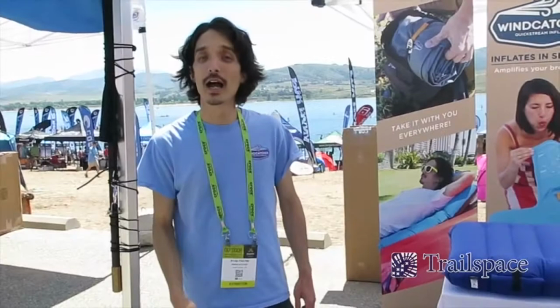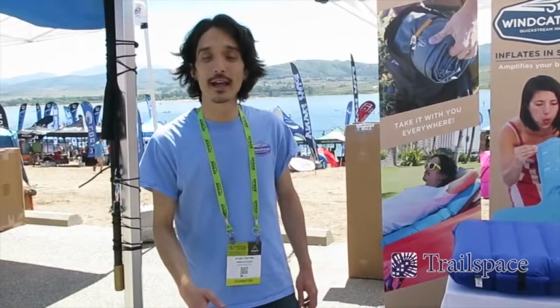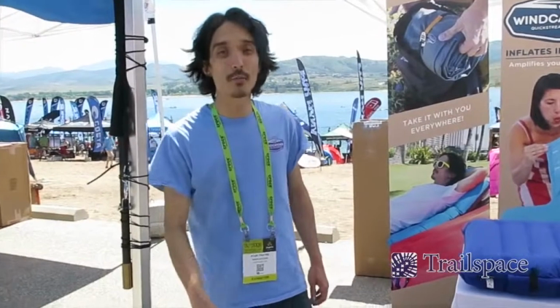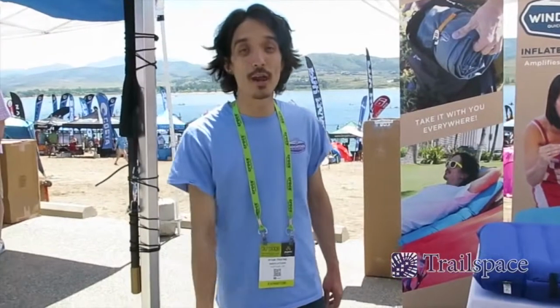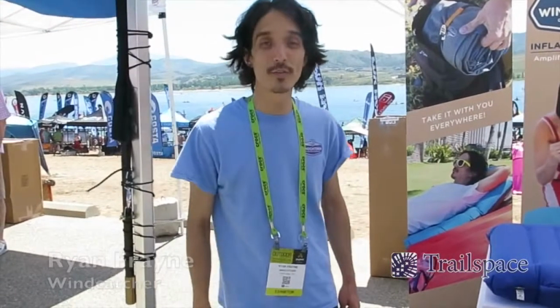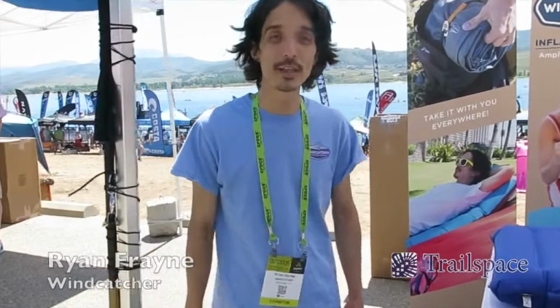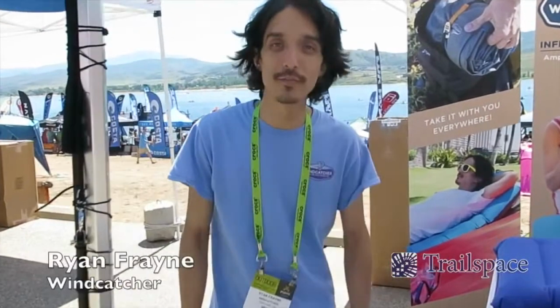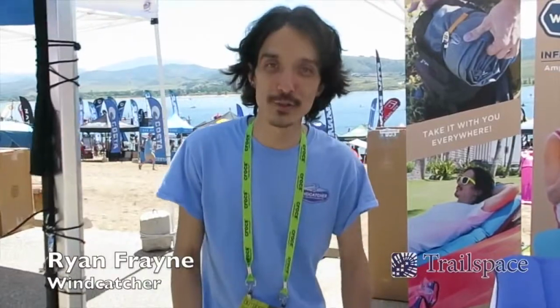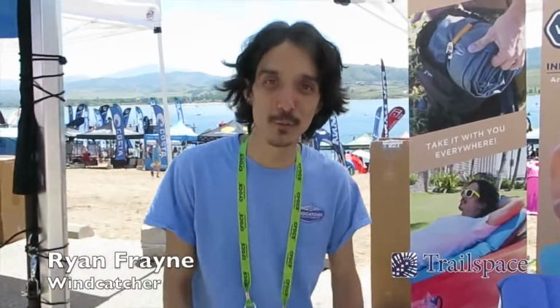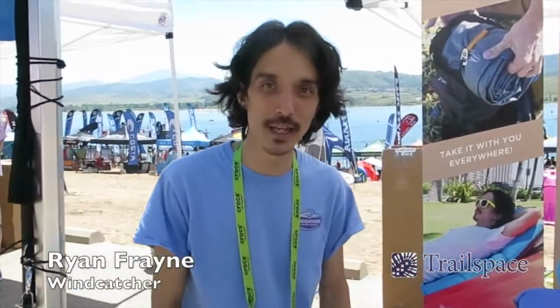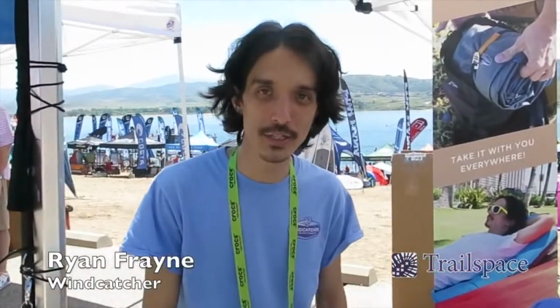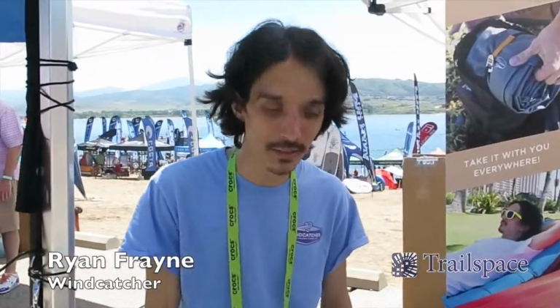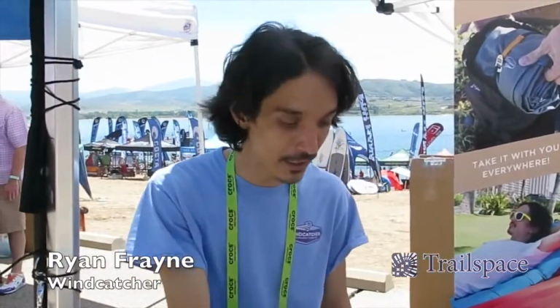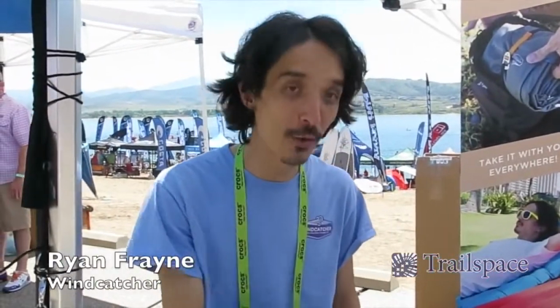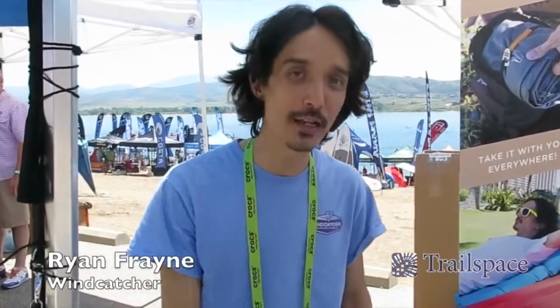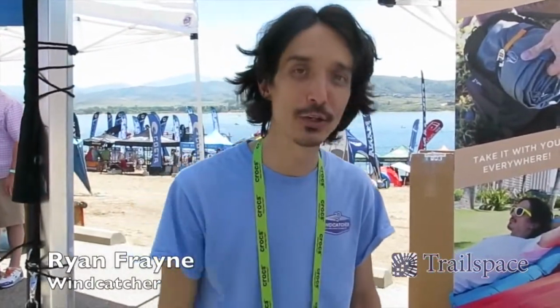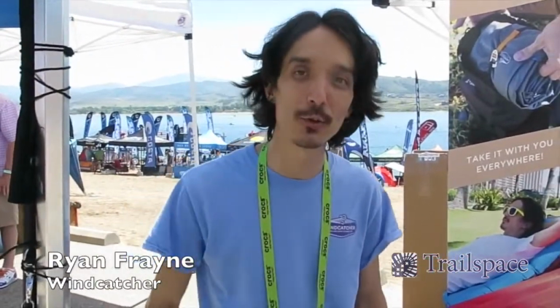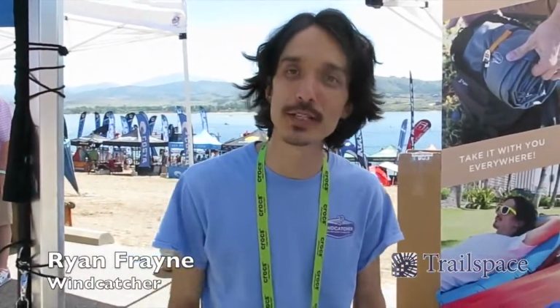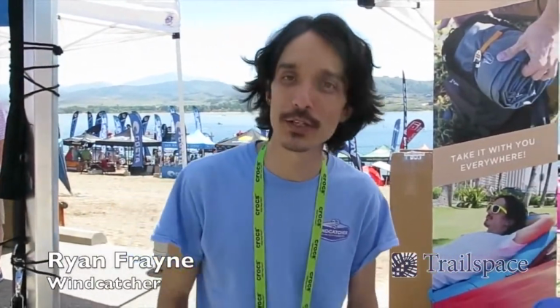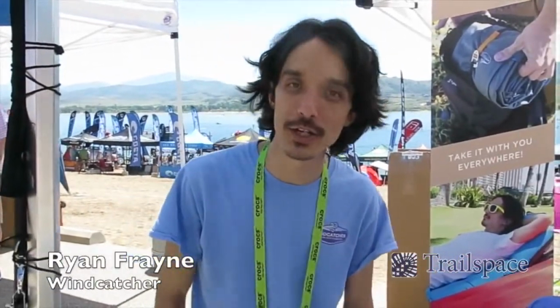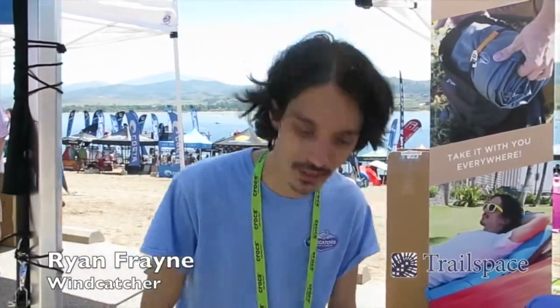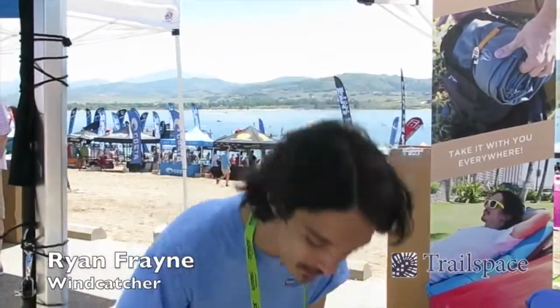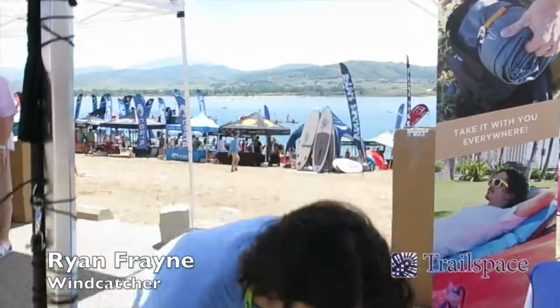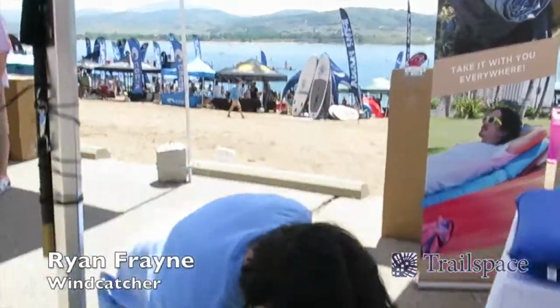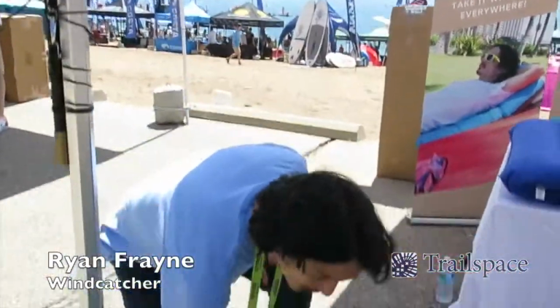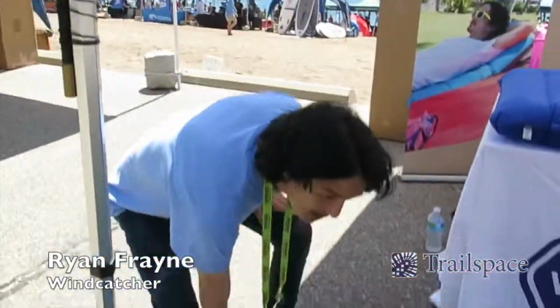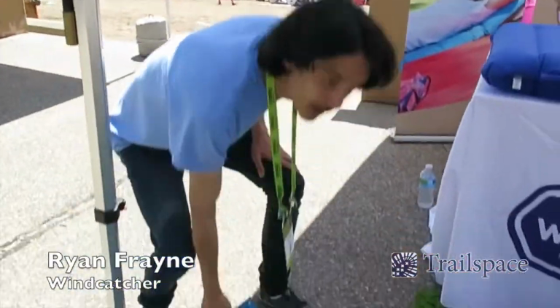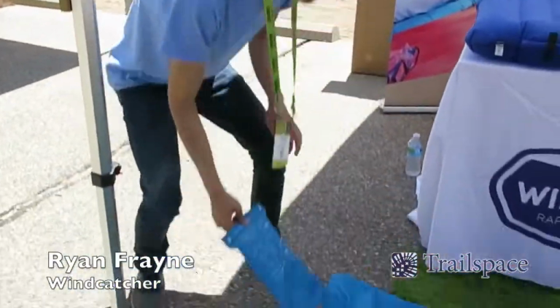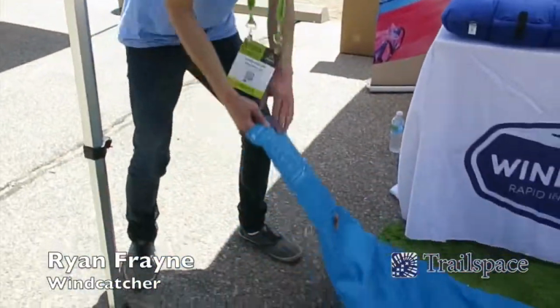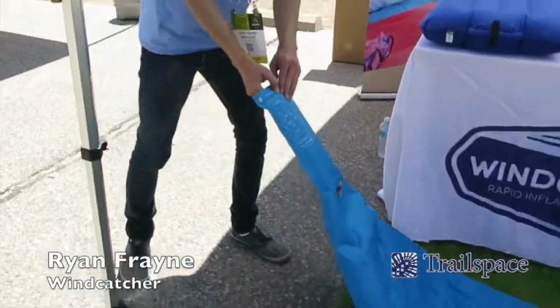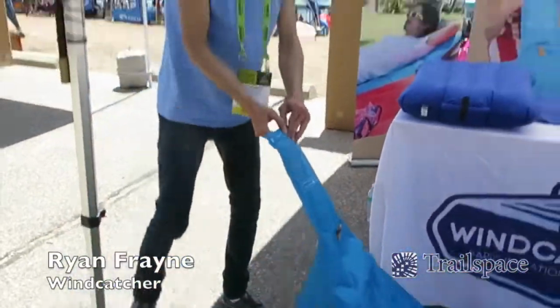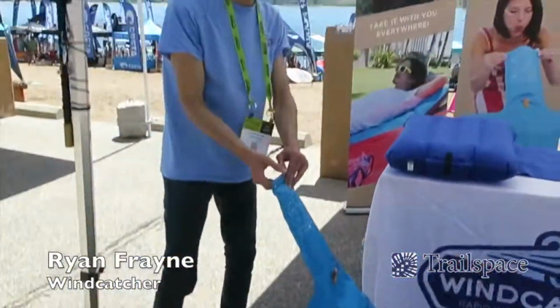Hi, I'm Ryan Frain, the inventor of Windcatcher. I'm going to go ahead and show you a quick demonstration of the Windcatcher AirPad 2 Plus.